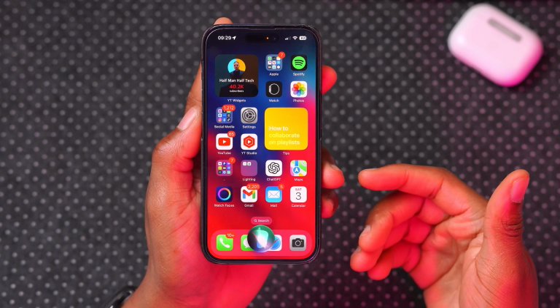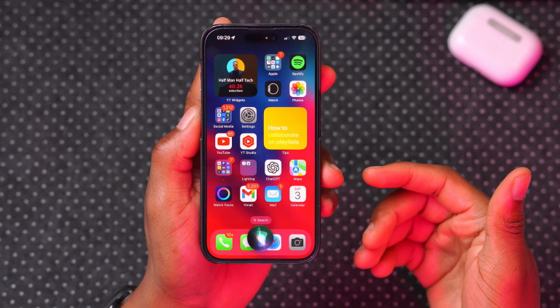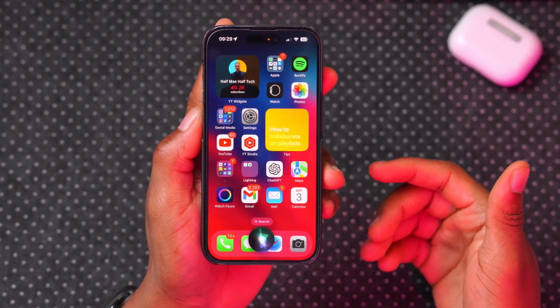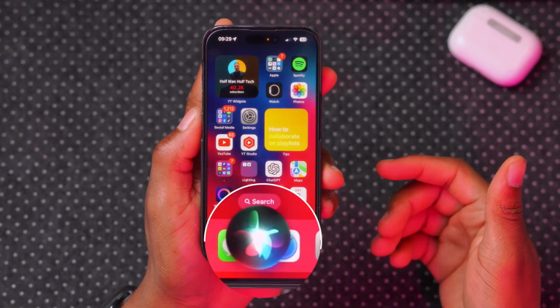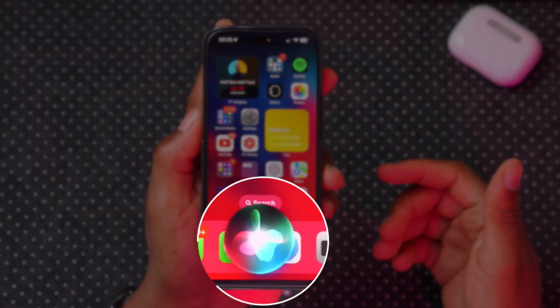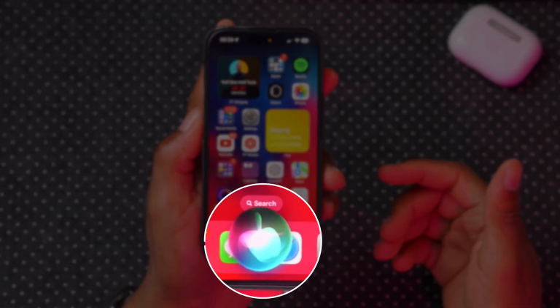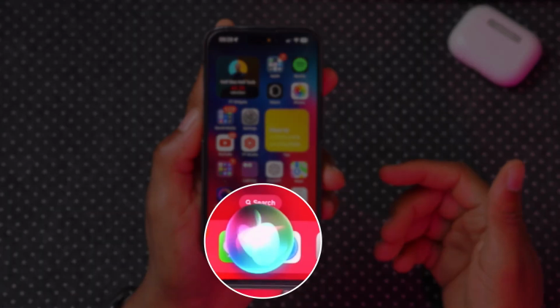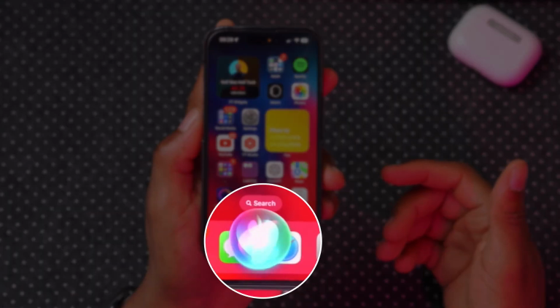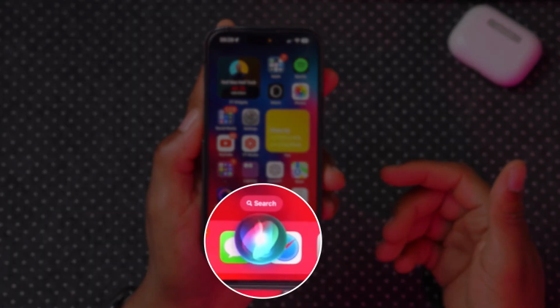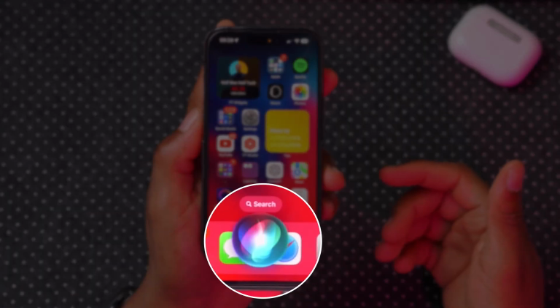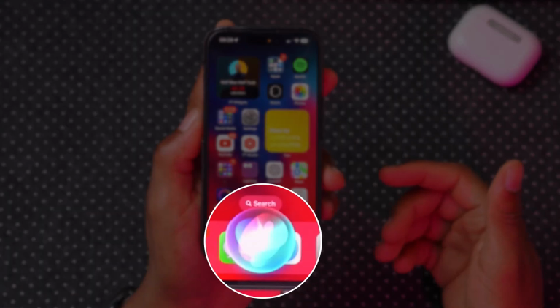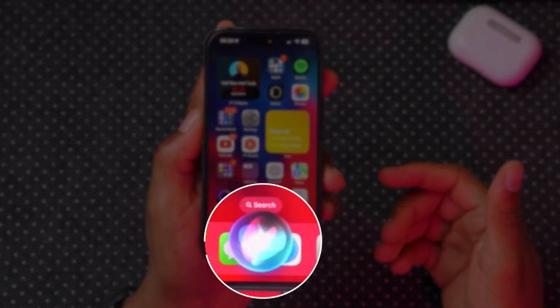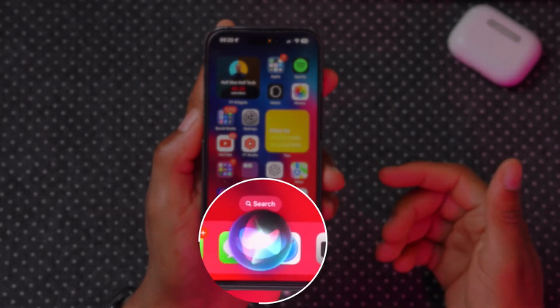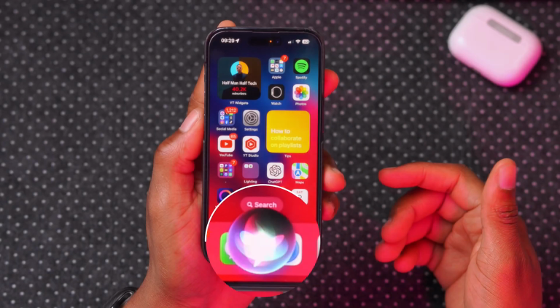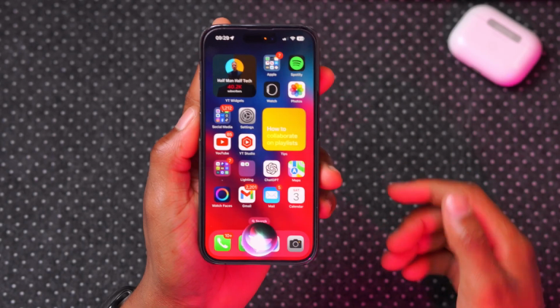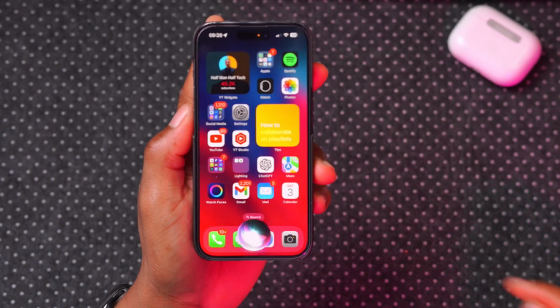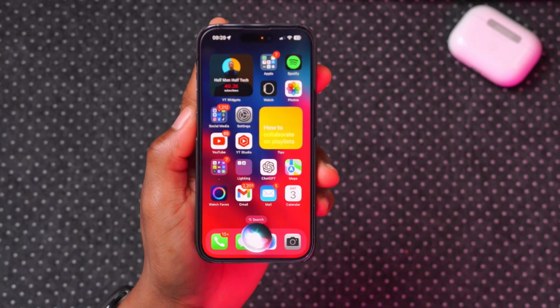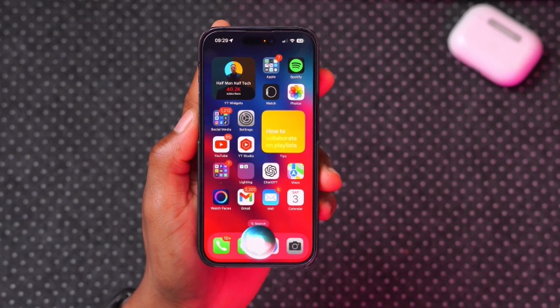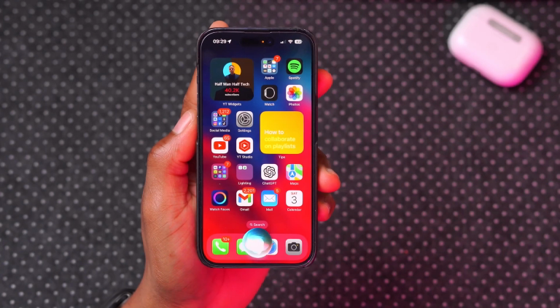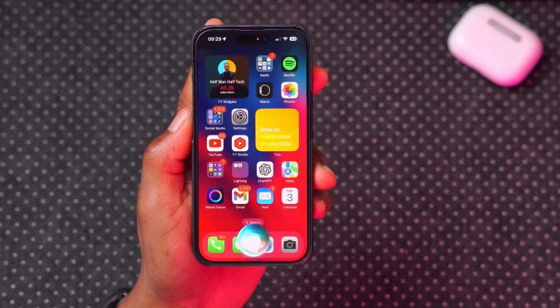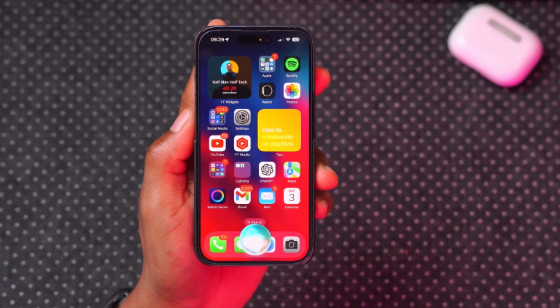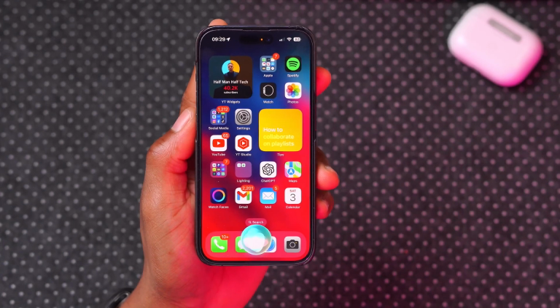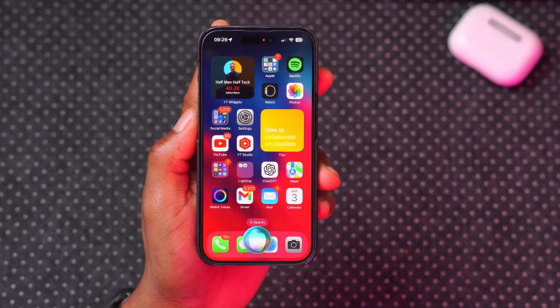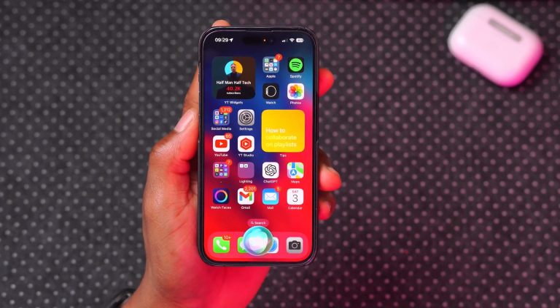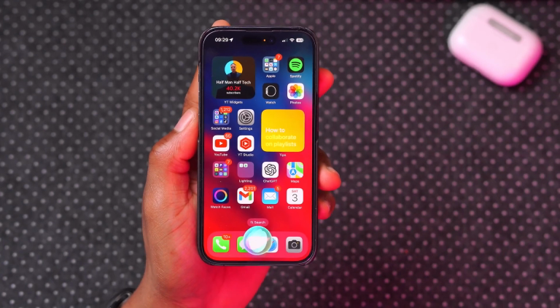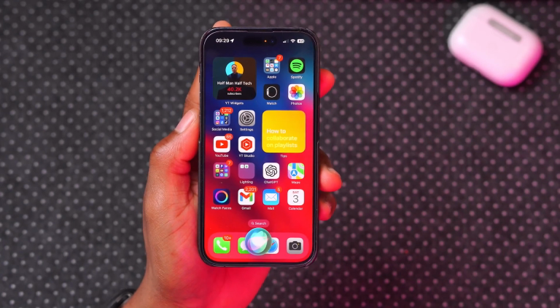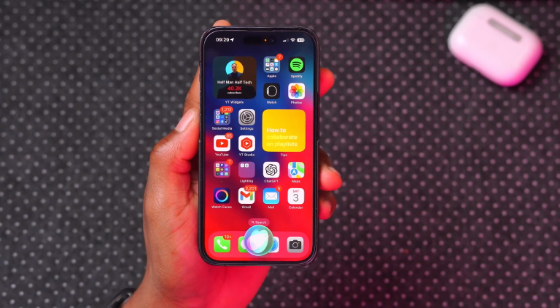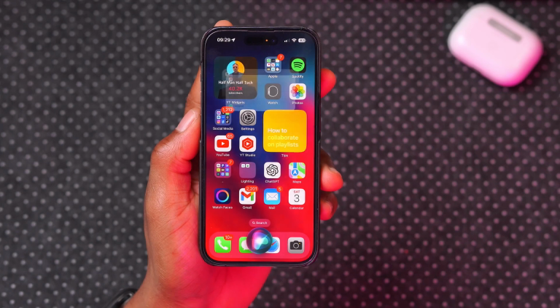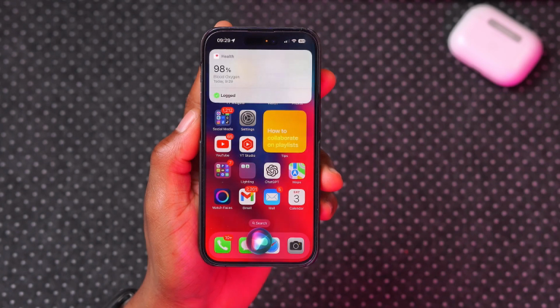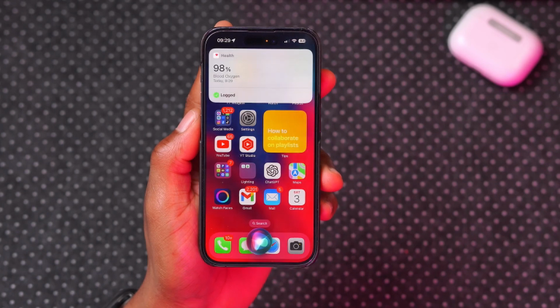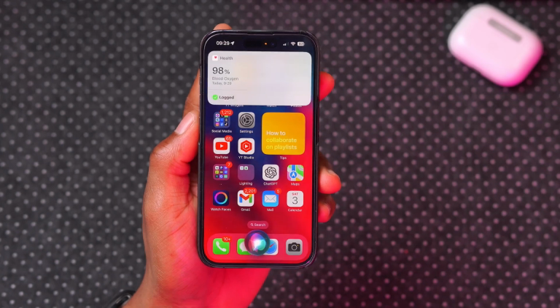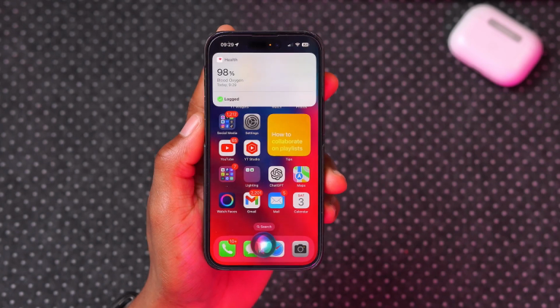Log my blood oxygen reading as 98% at this time. Done. Wow.